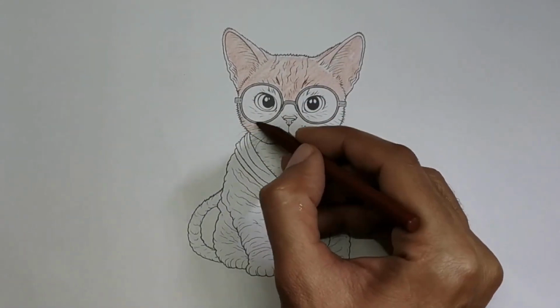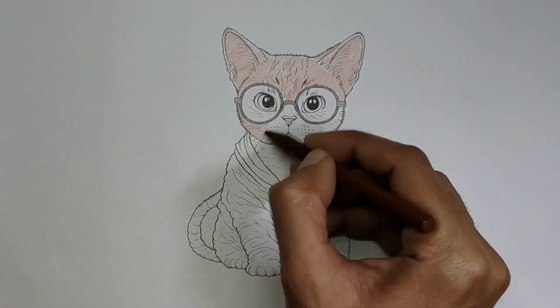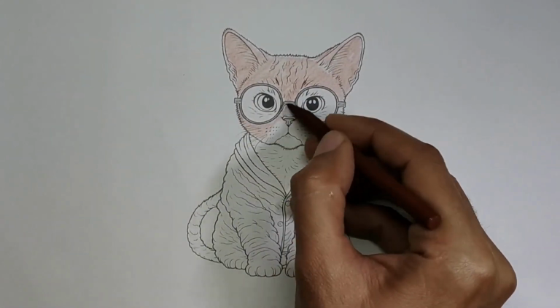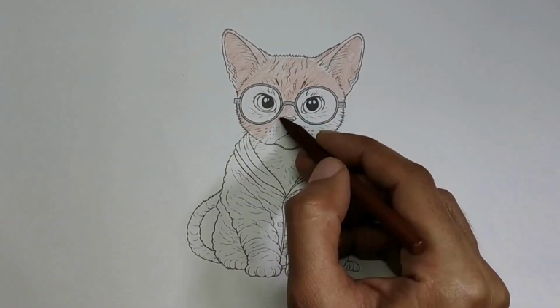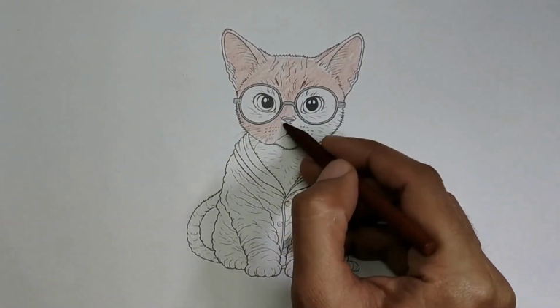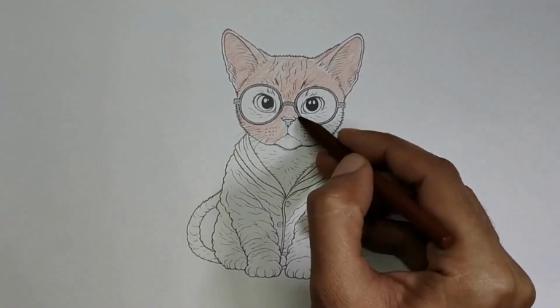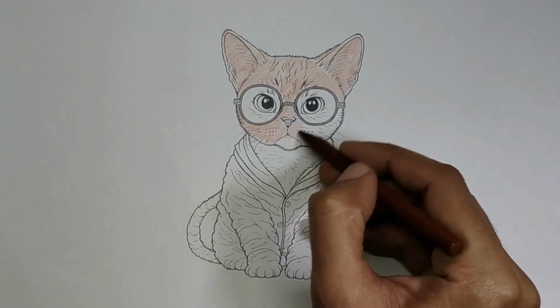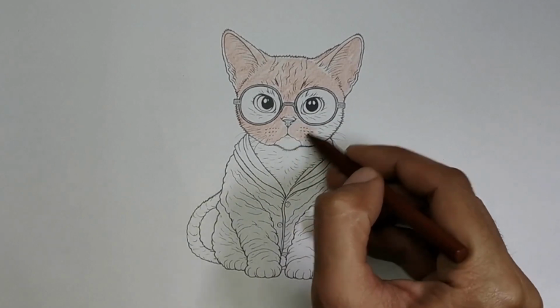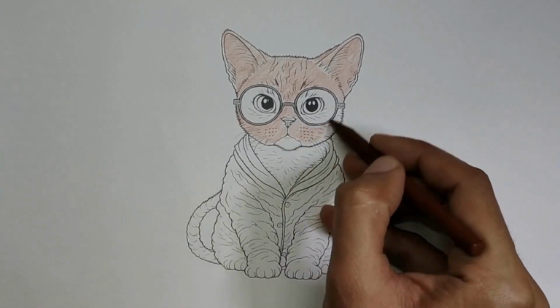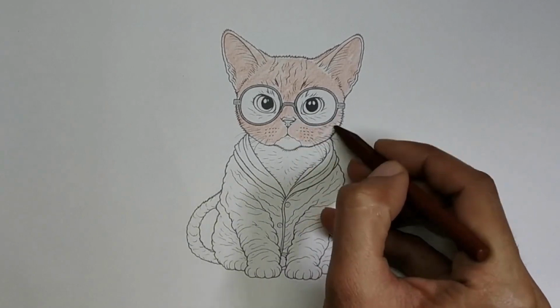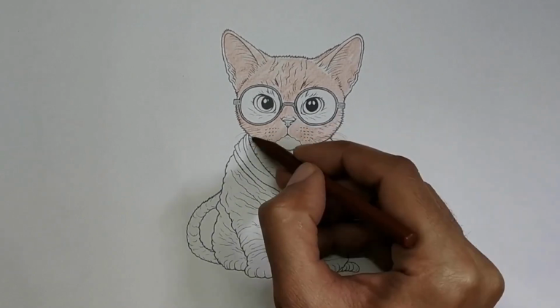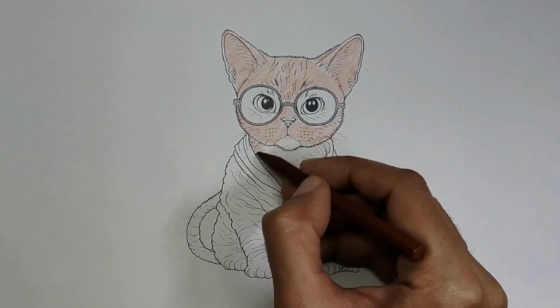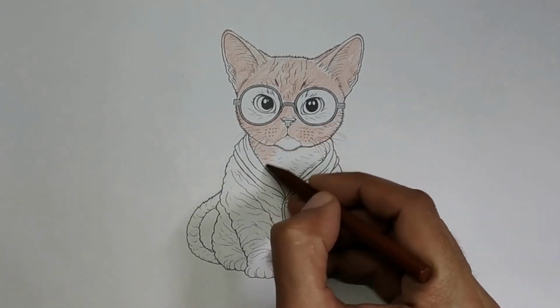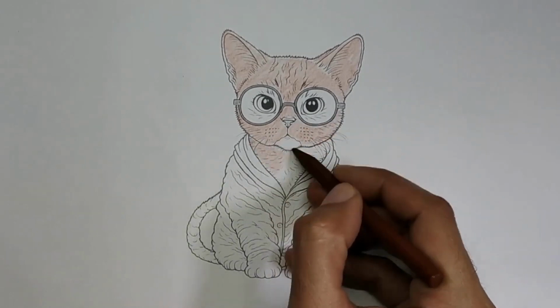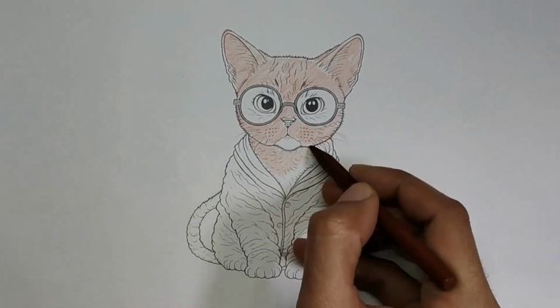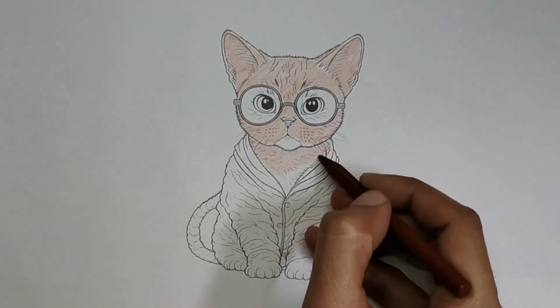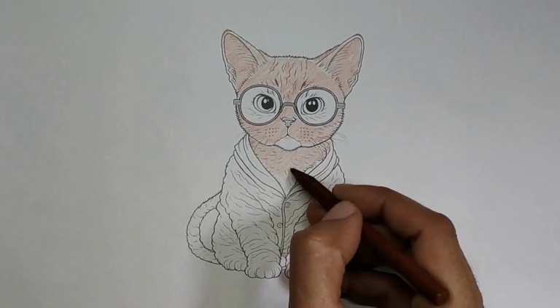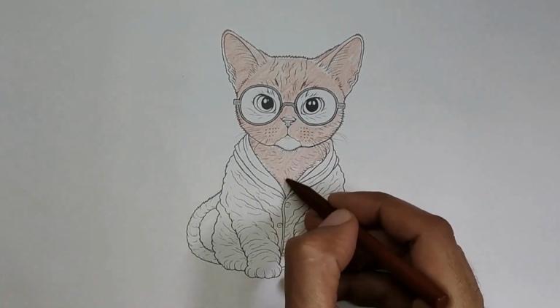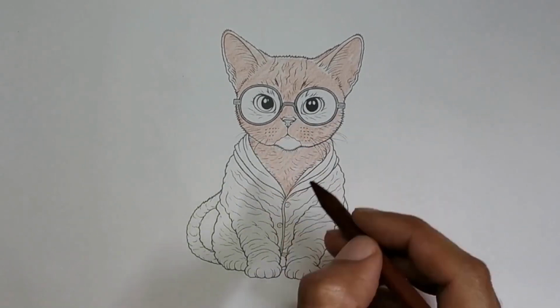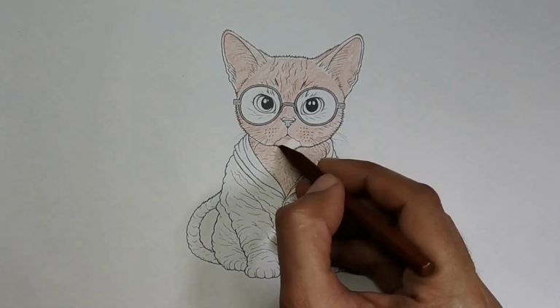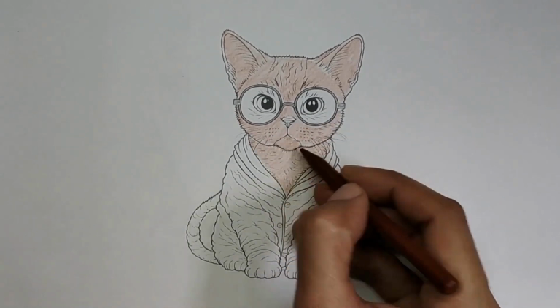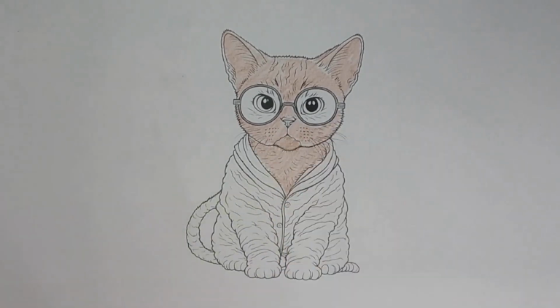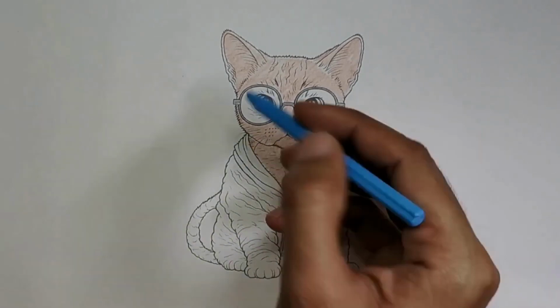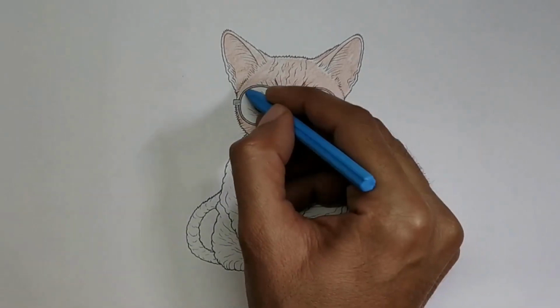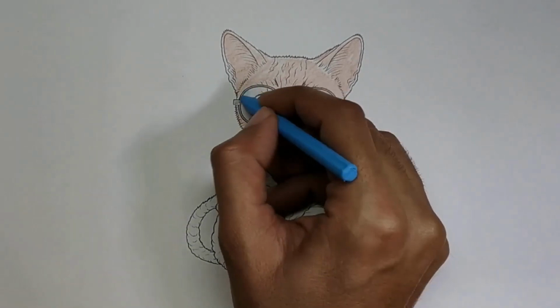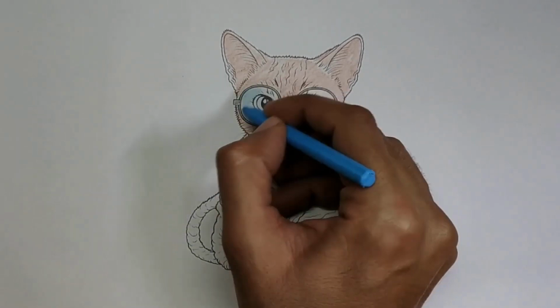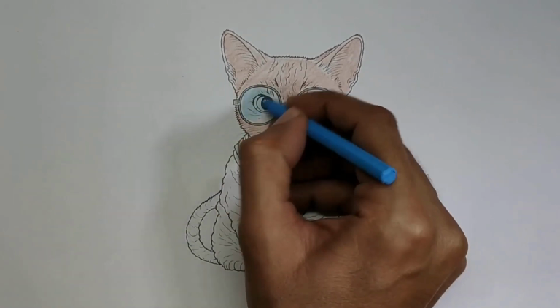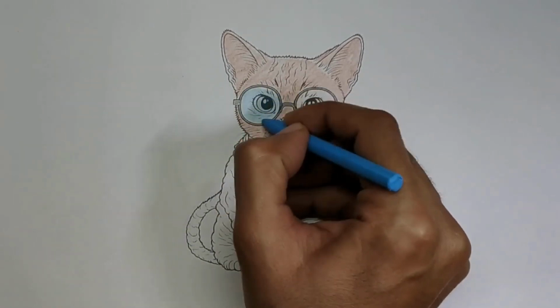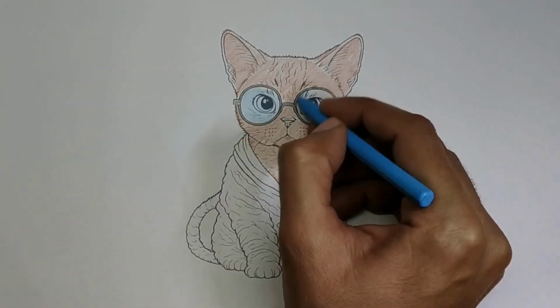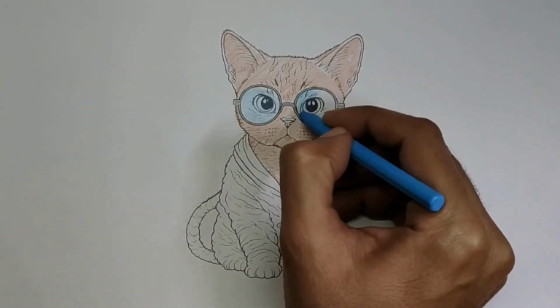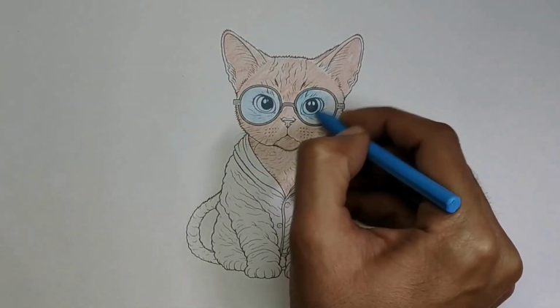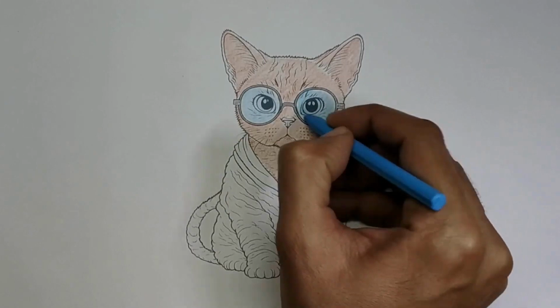First of all, I'll use brown color for its hair. I'll use blue color for the glasses.